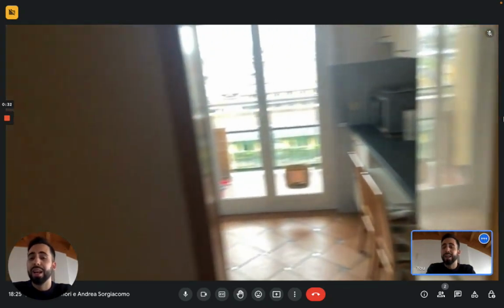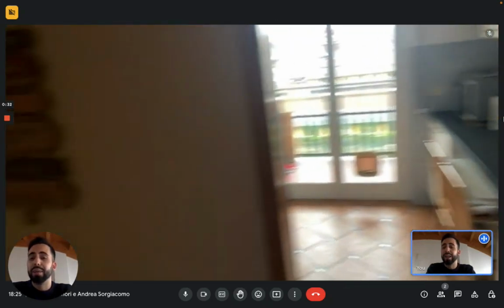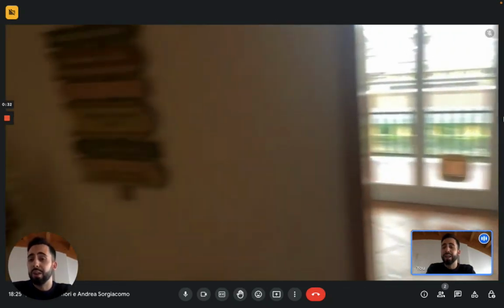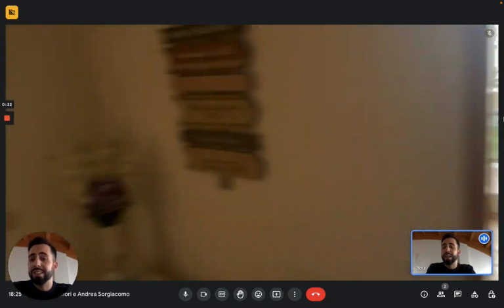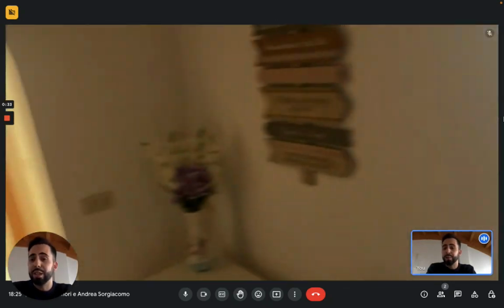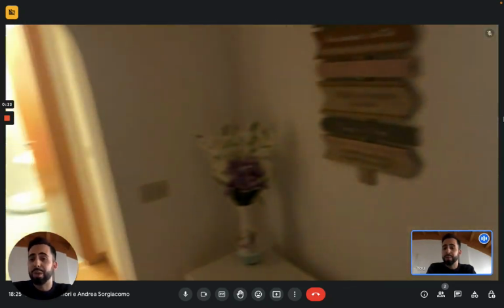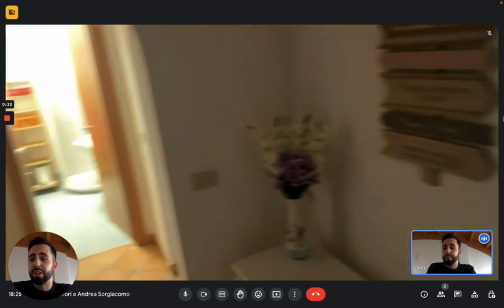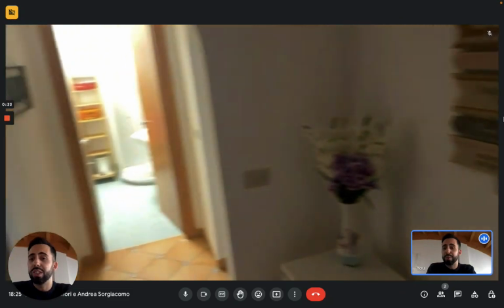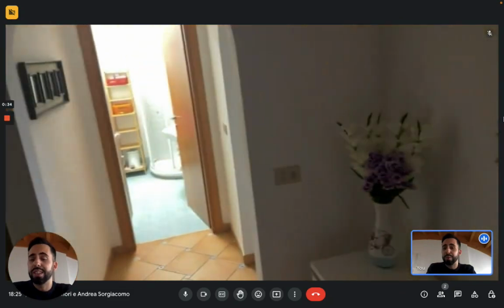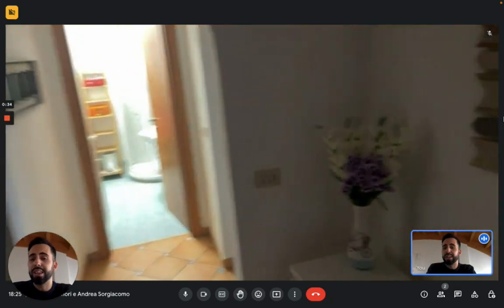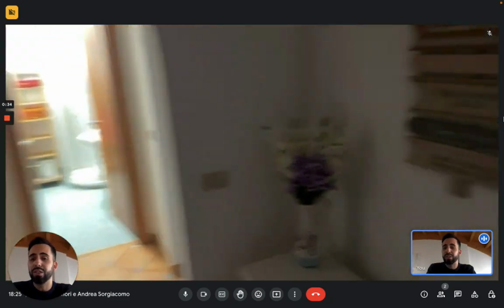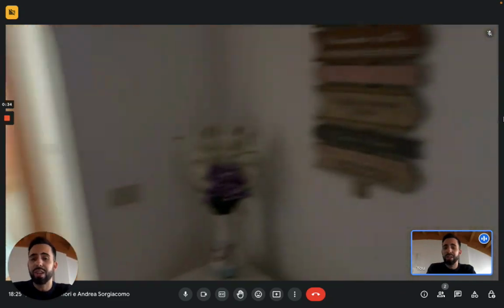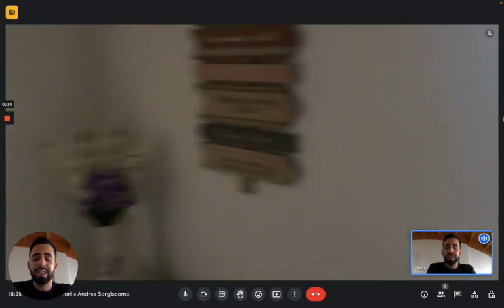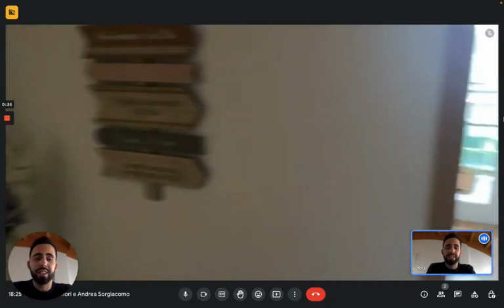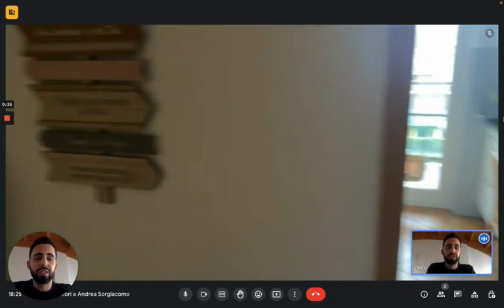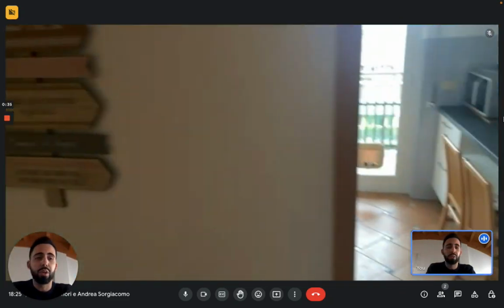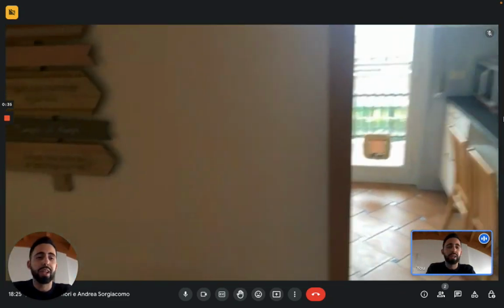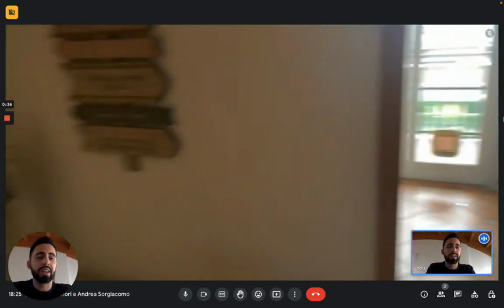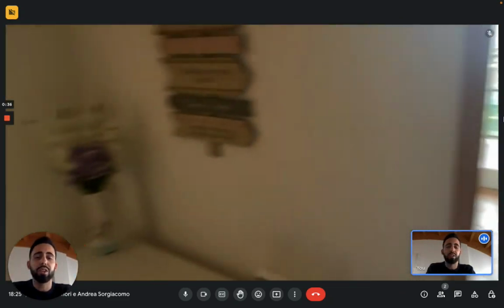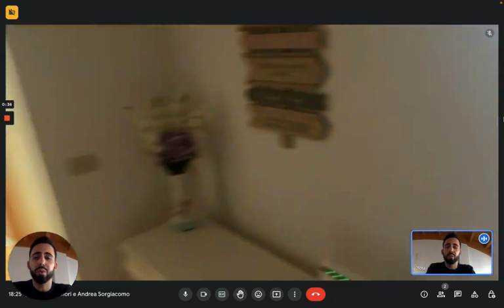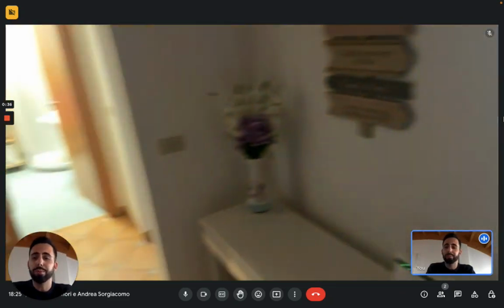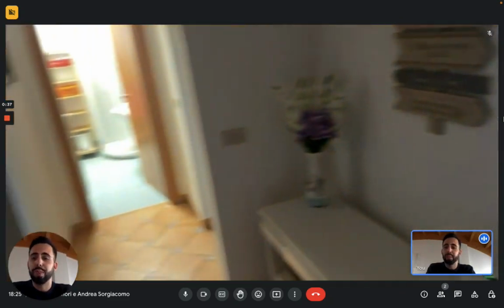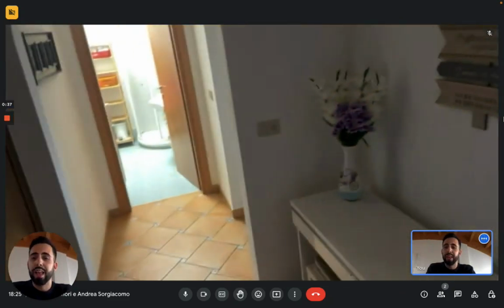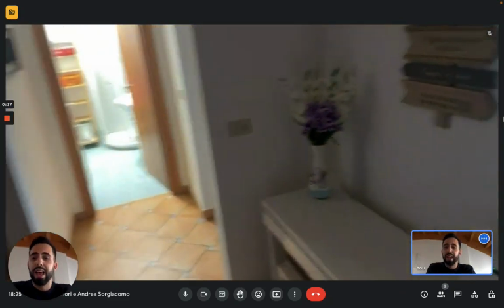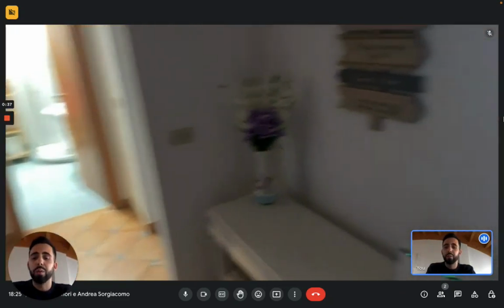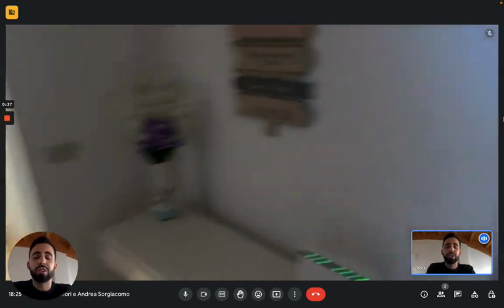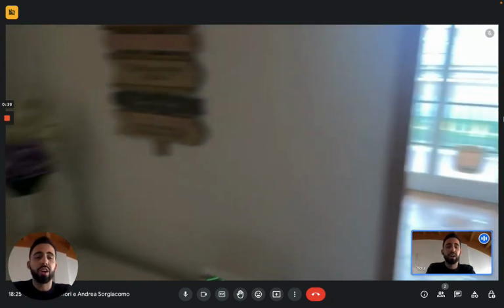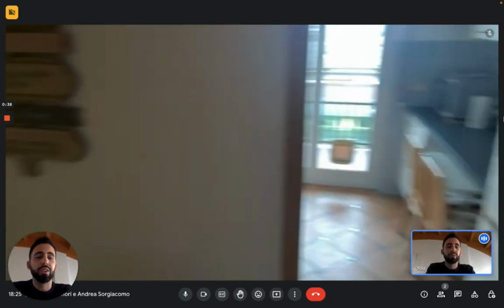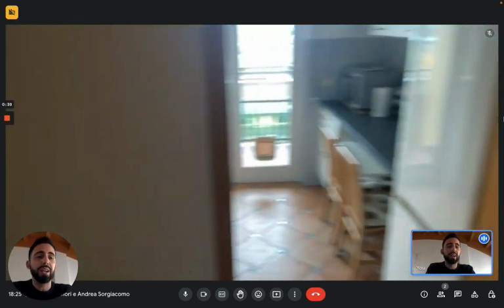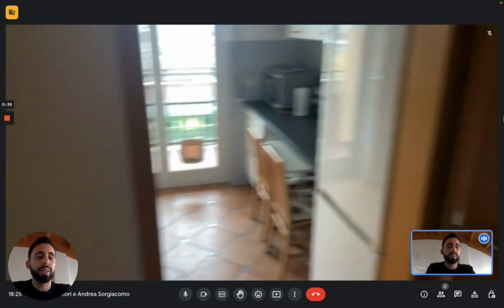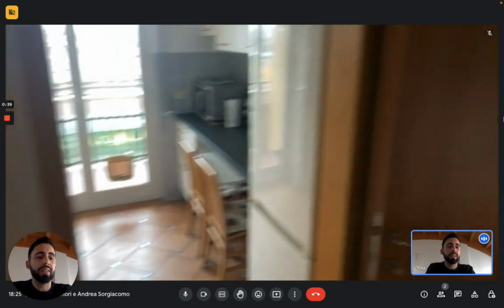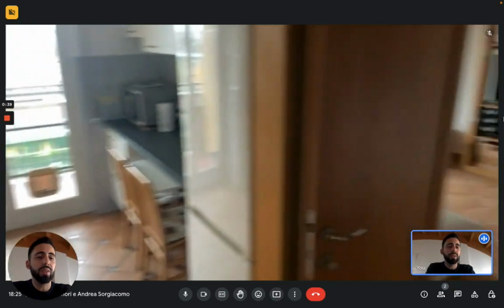Now let's see the apartment. You're seeing the entrance right here — this hallway that connects all the rooms — and we'll start on the right with the living room.